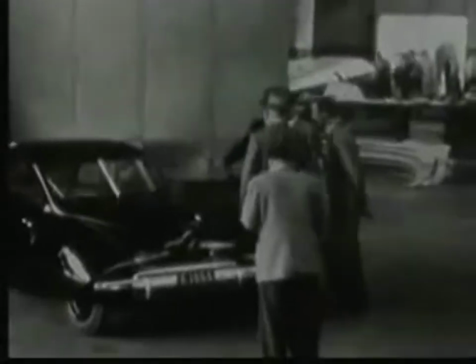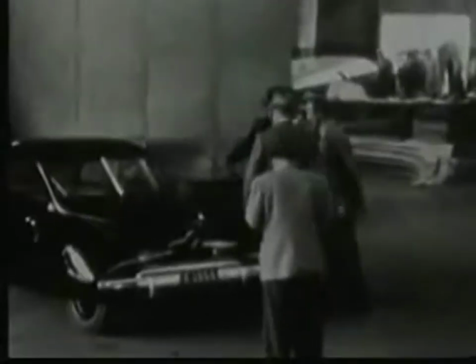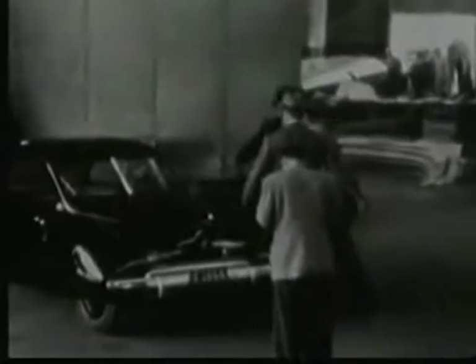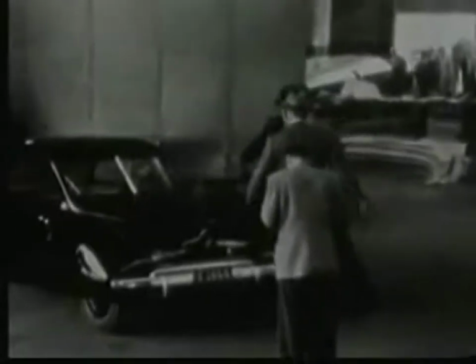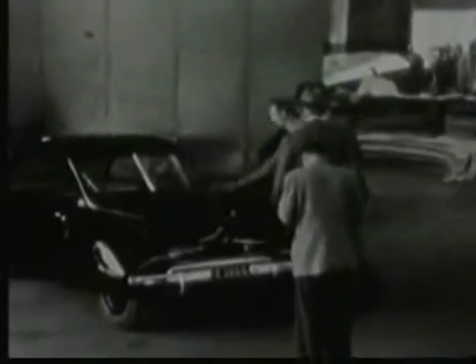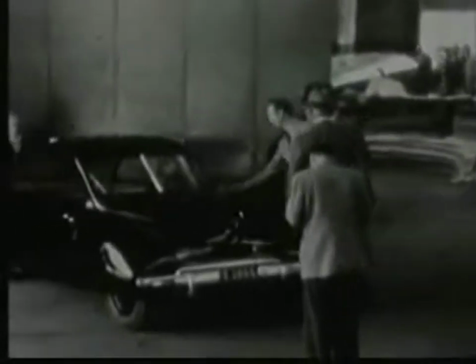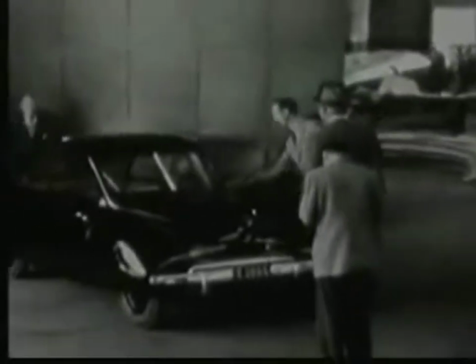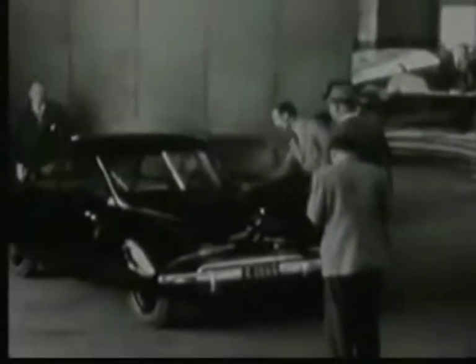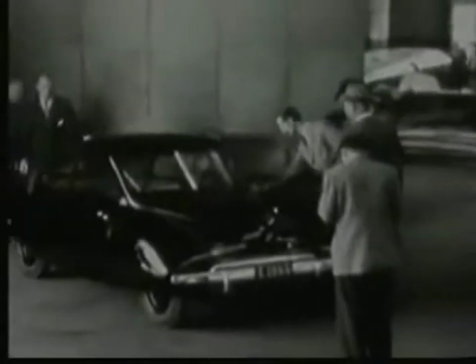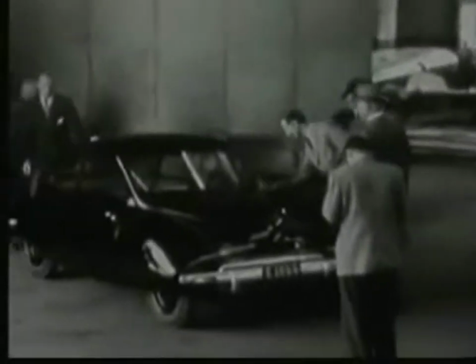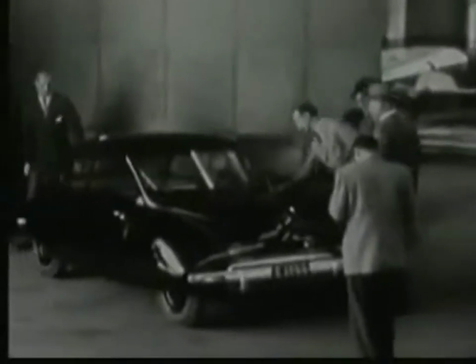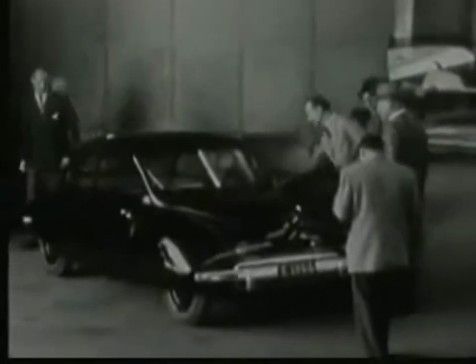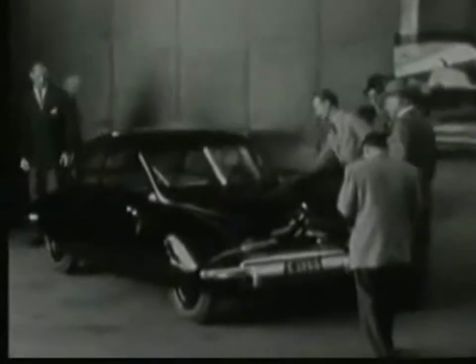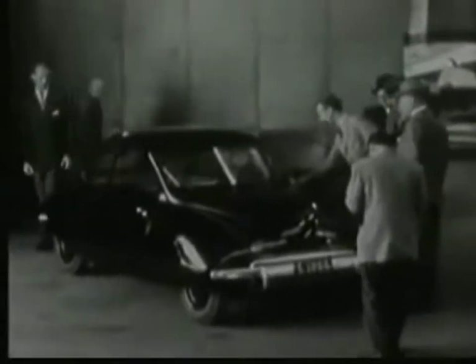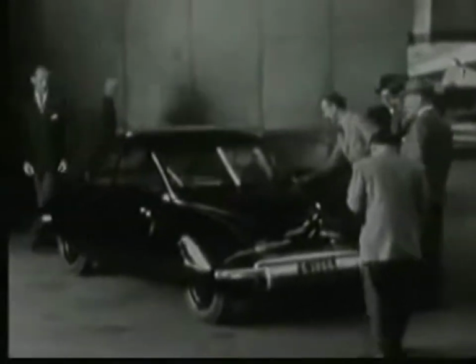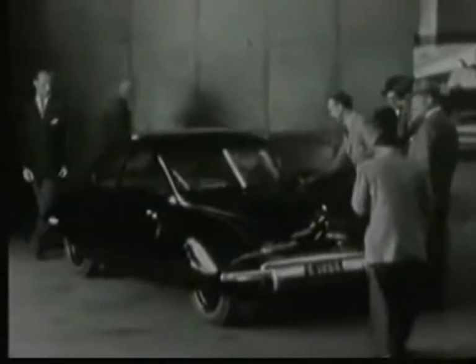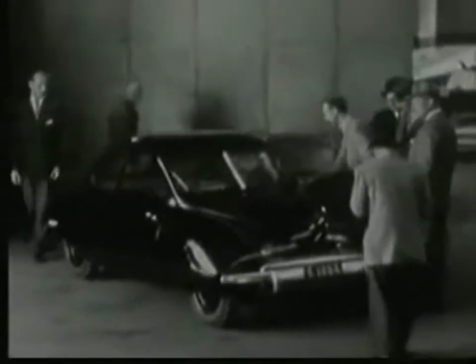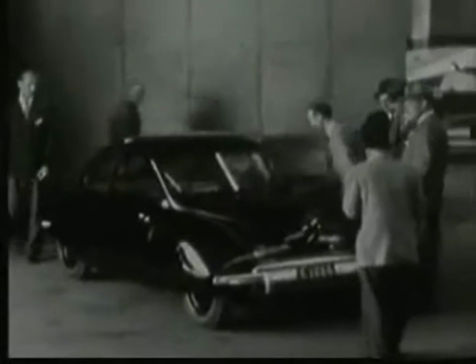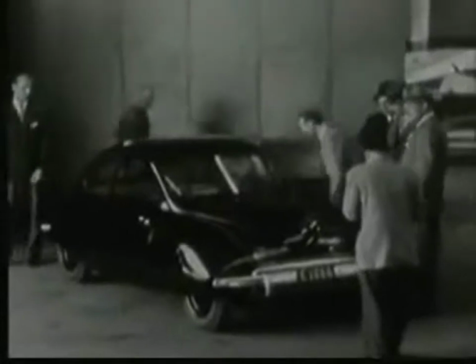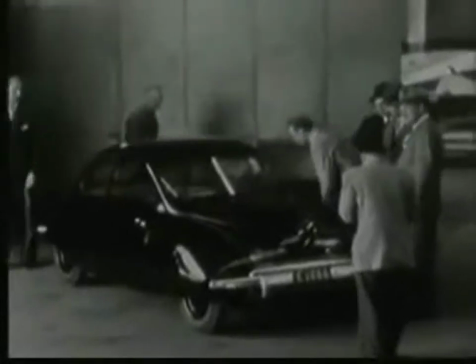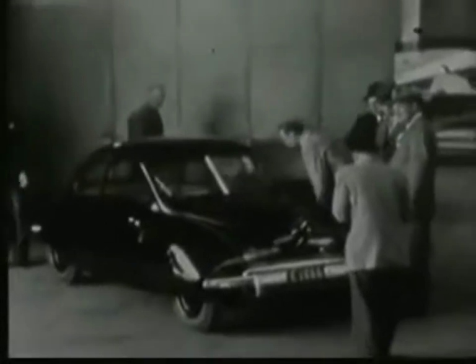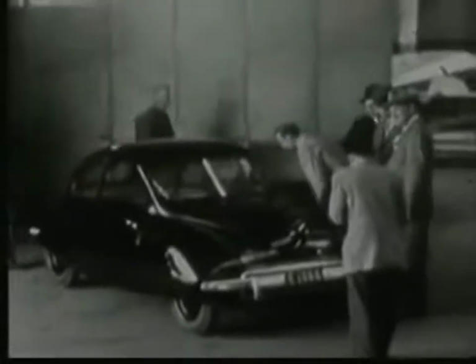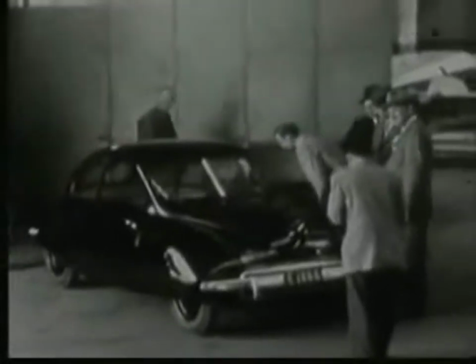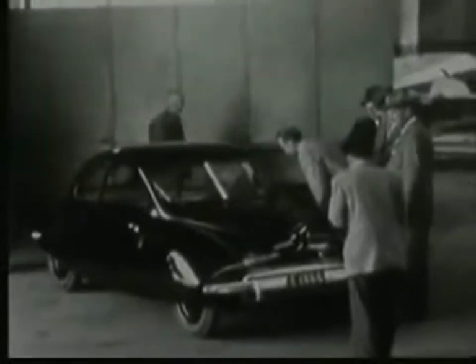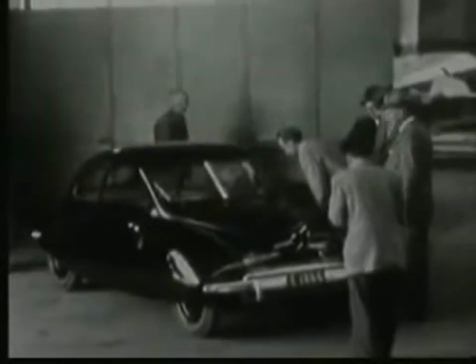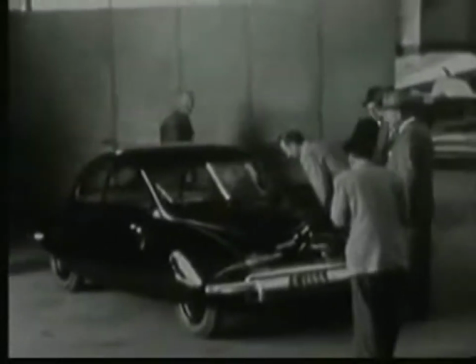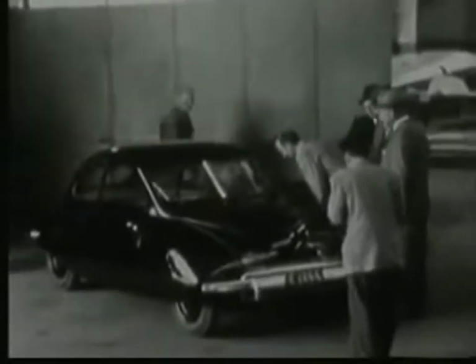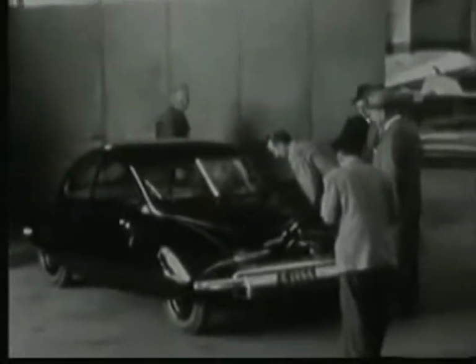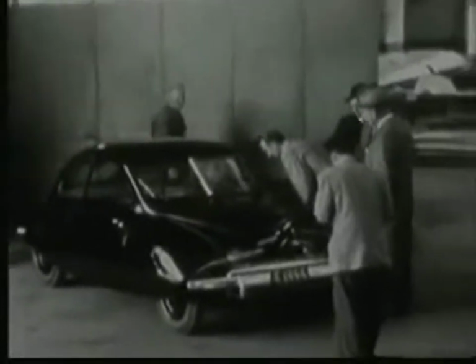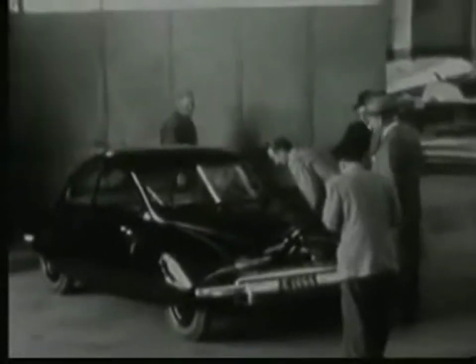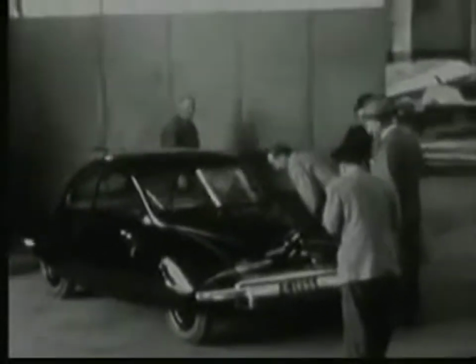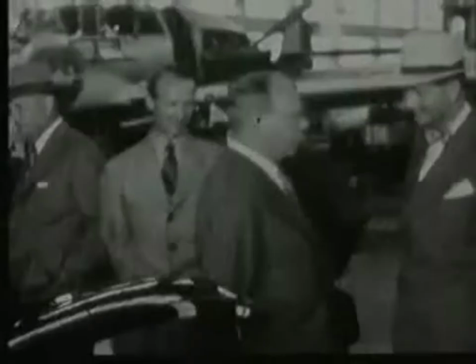At last, the drivable prototype could be proudly shown to a highly interested board of directors.